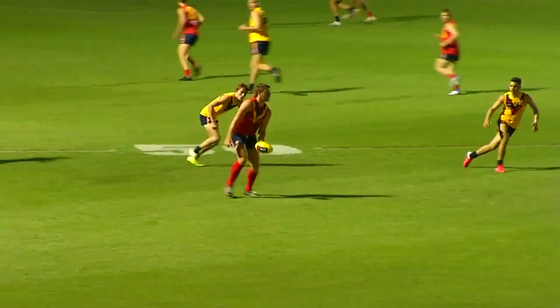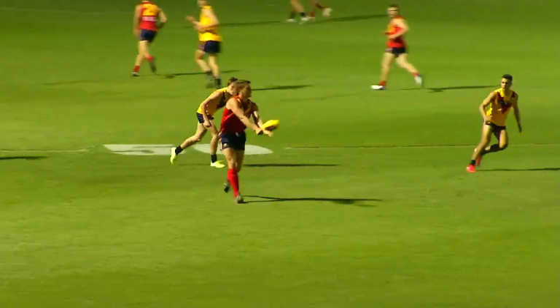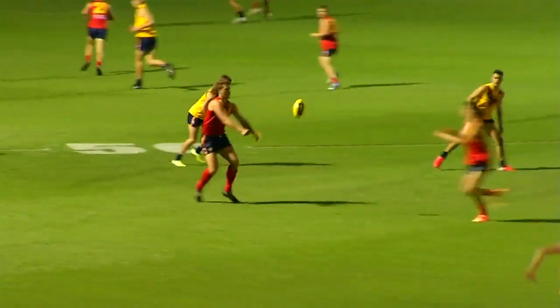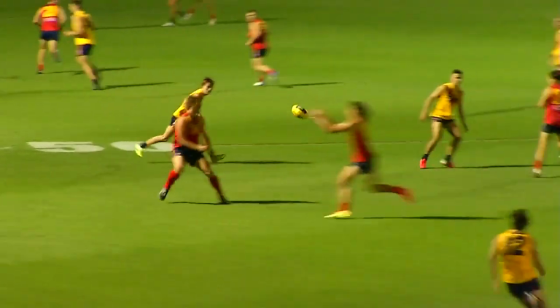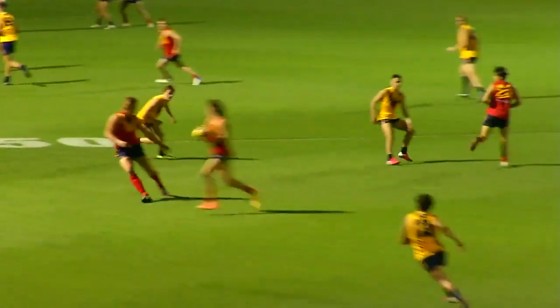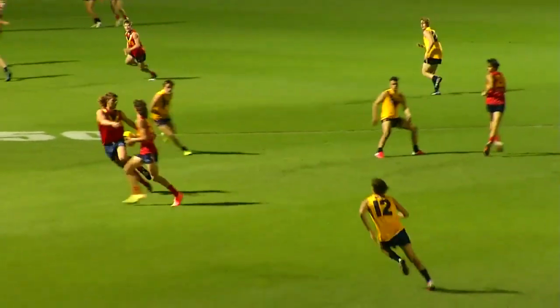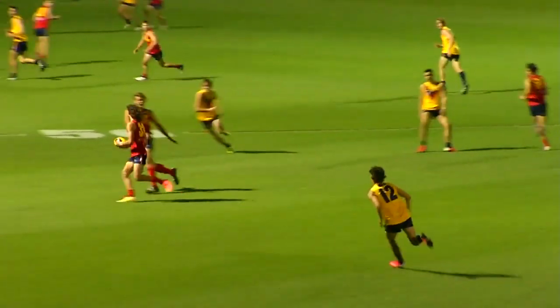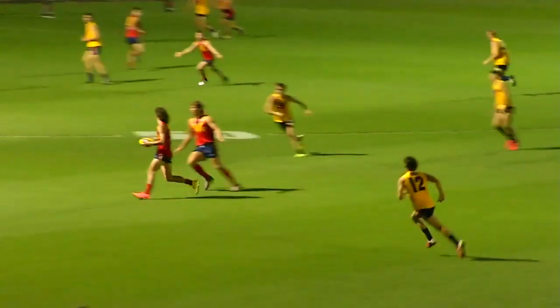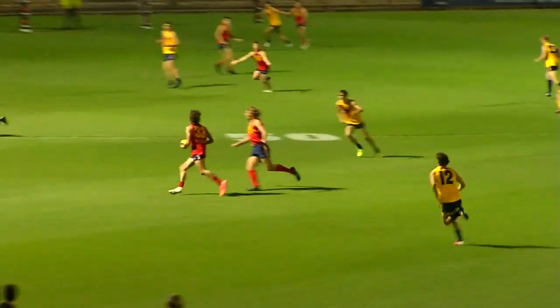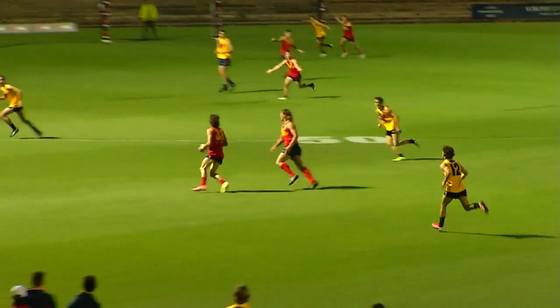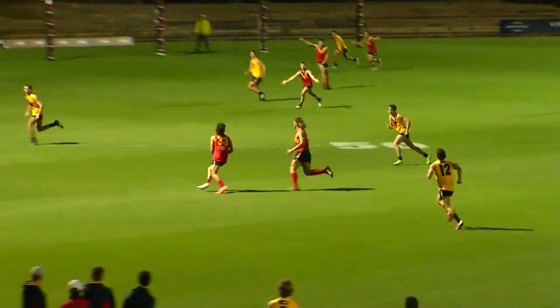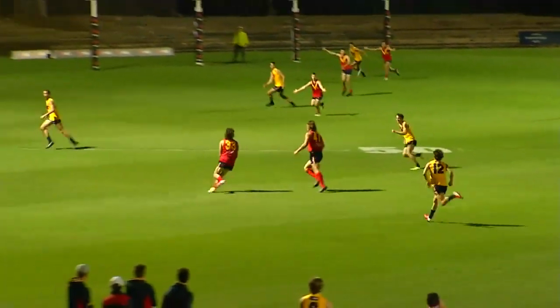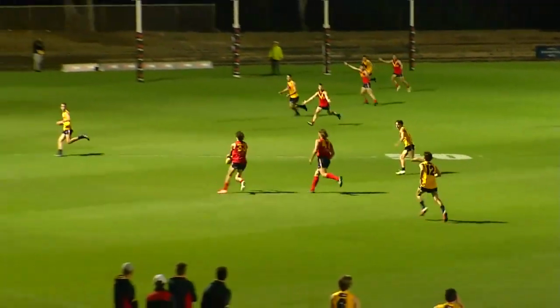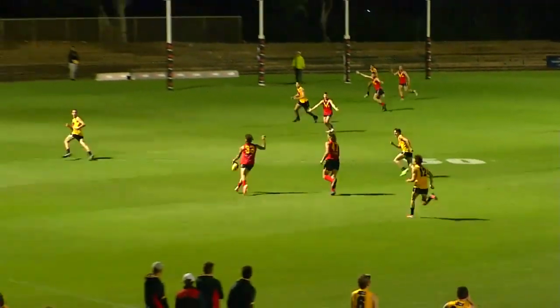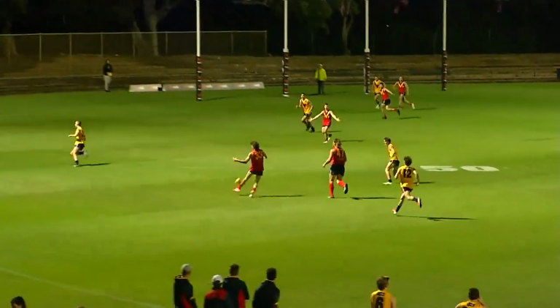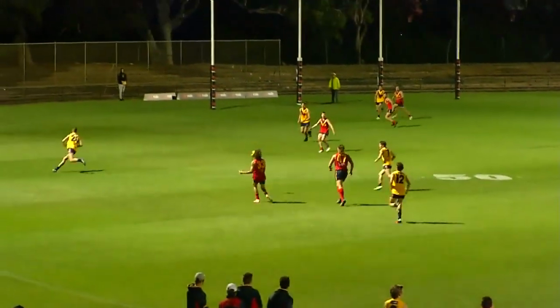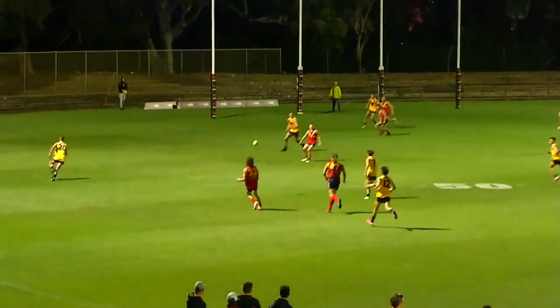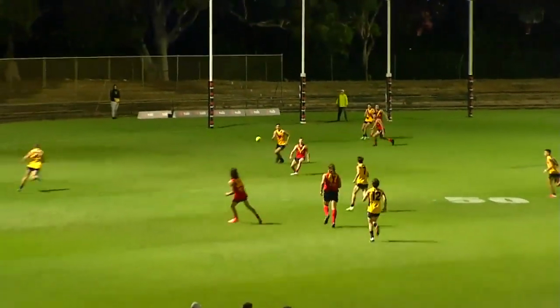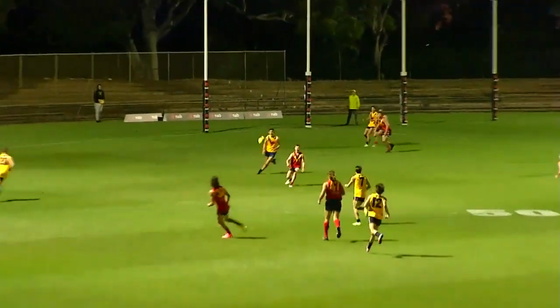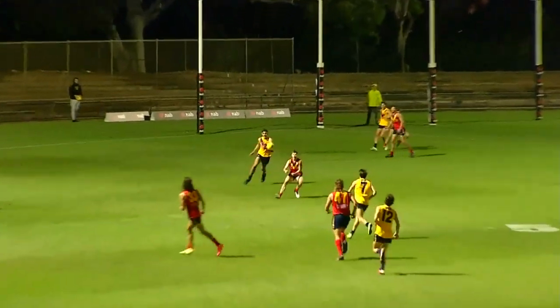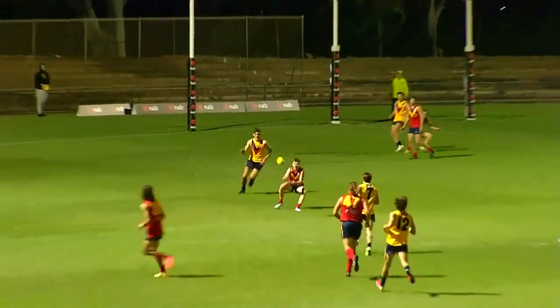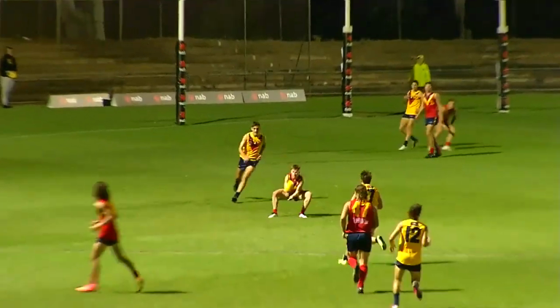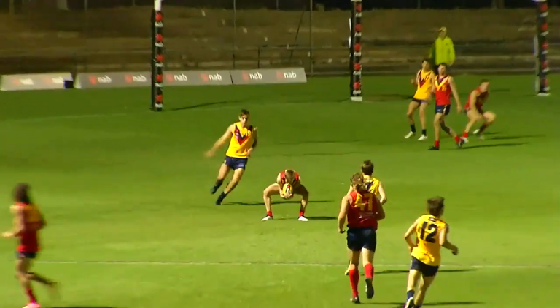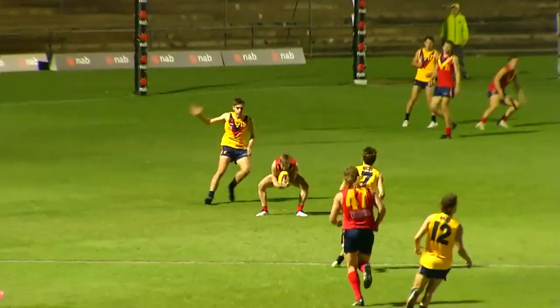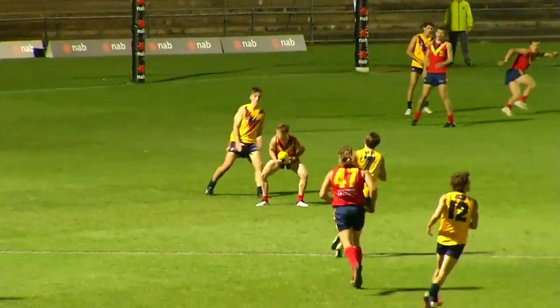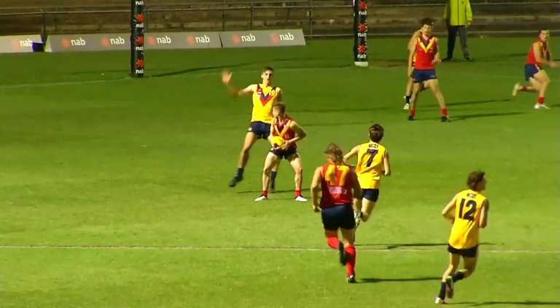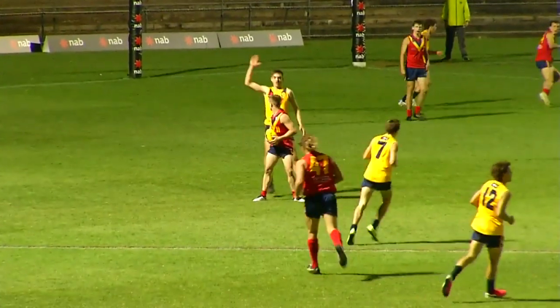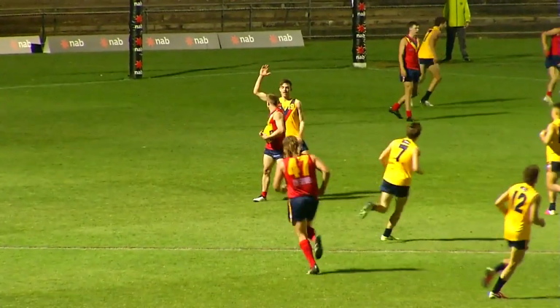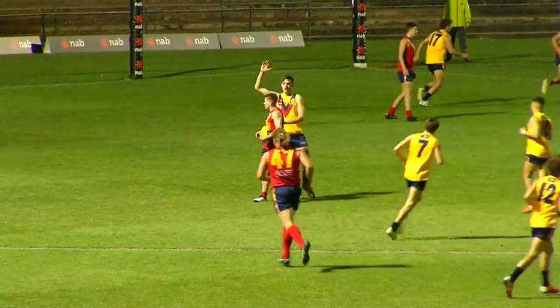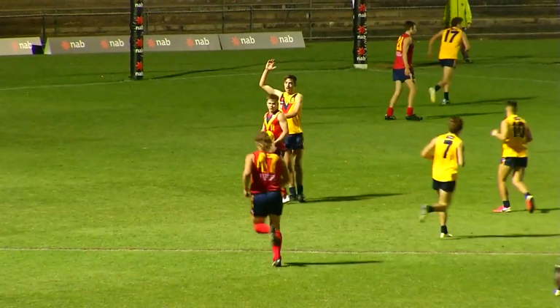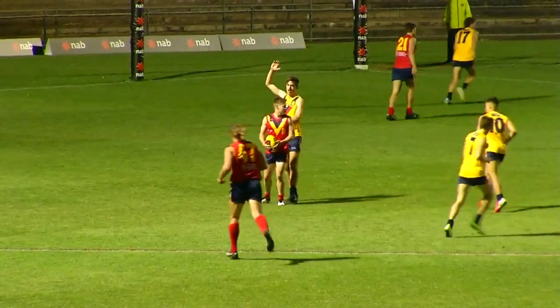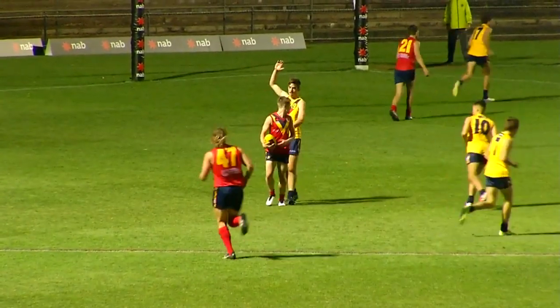Ryan uses his body to knock Robbins out of the marking contest and feeds the ball up by hand towards Poulter.